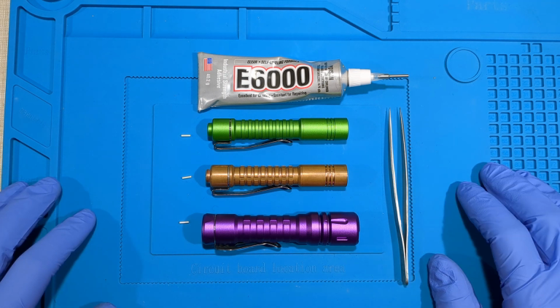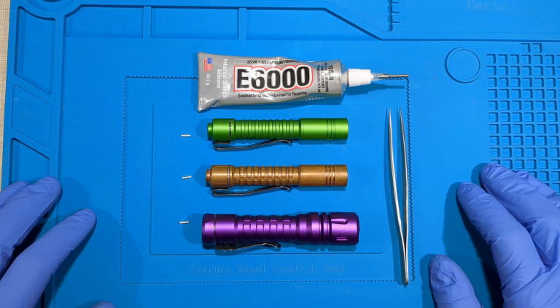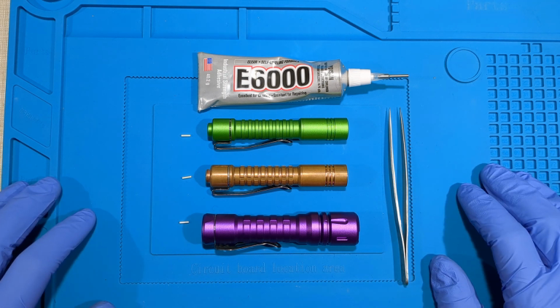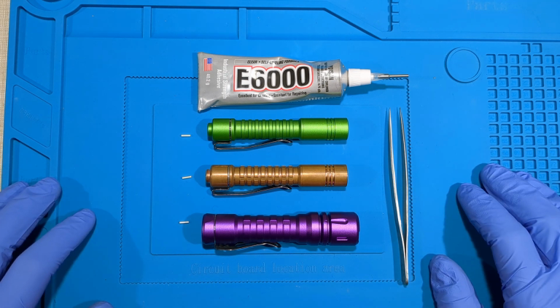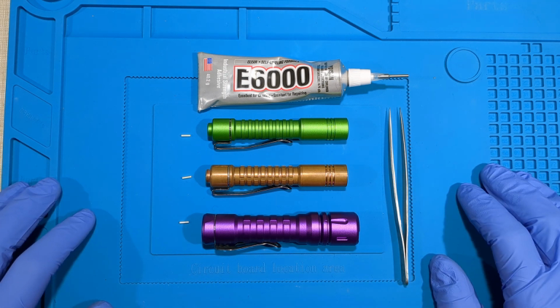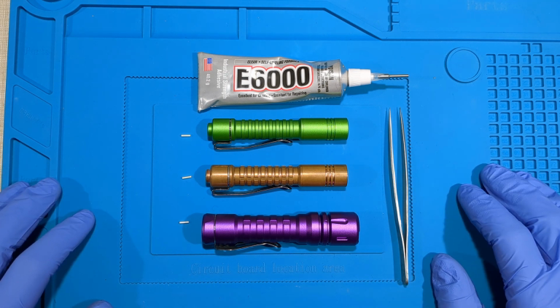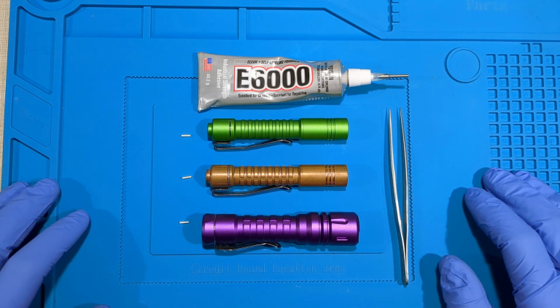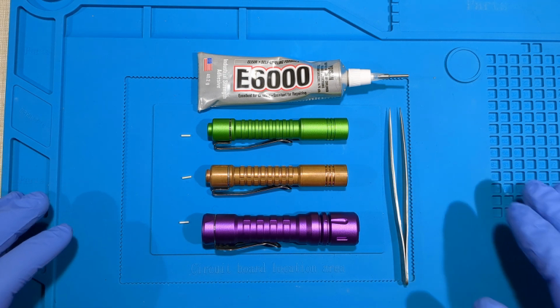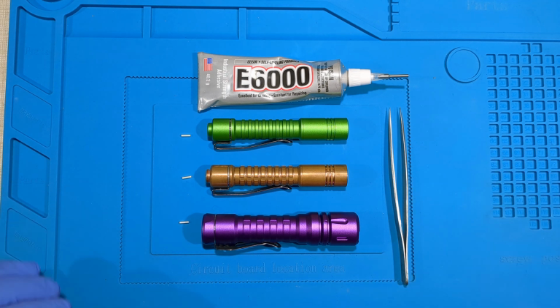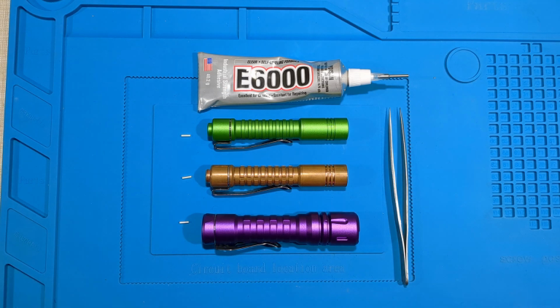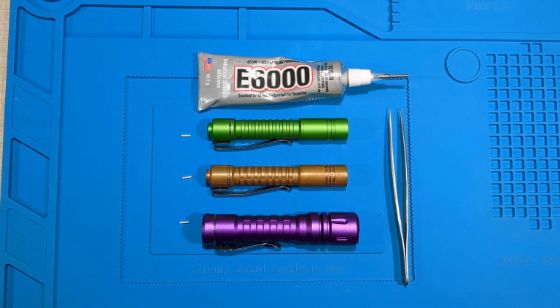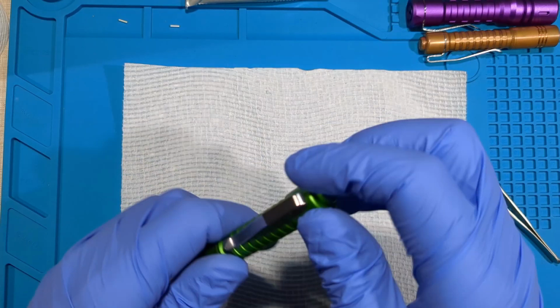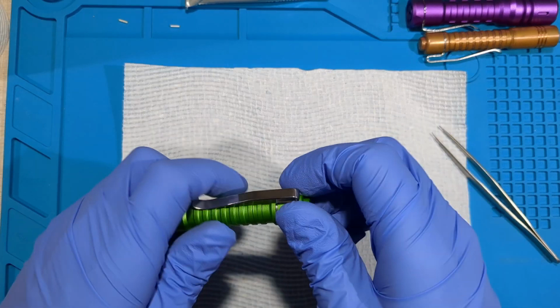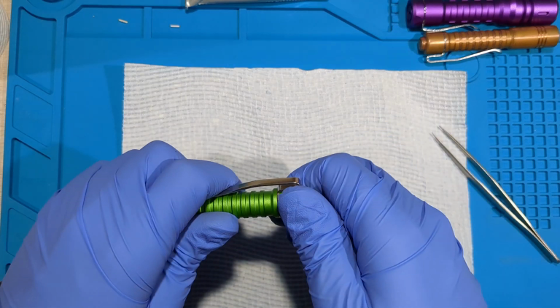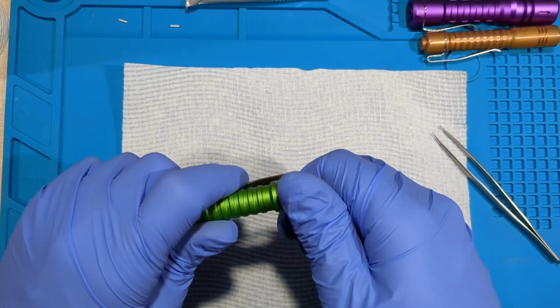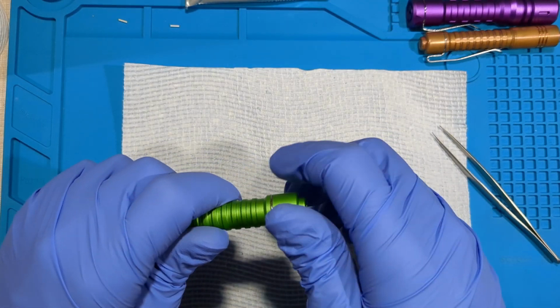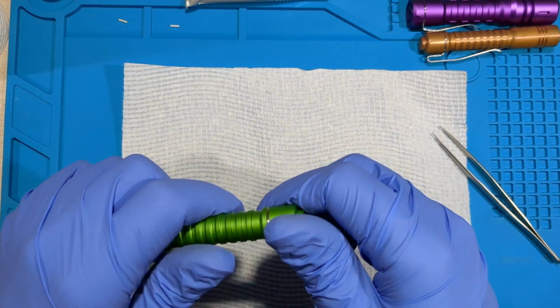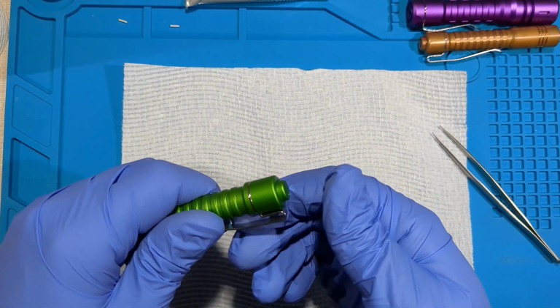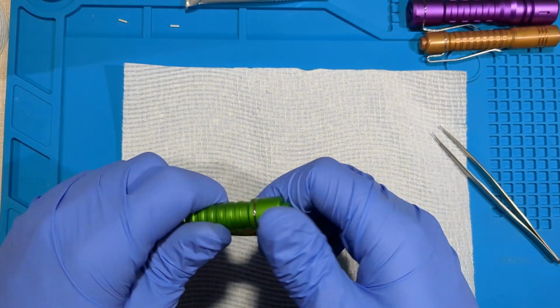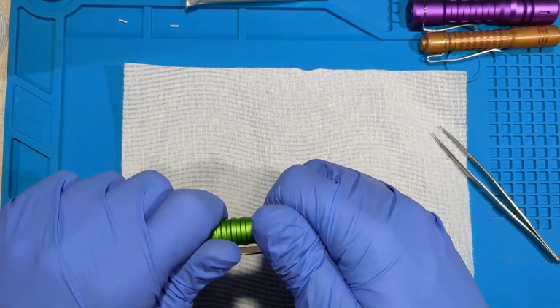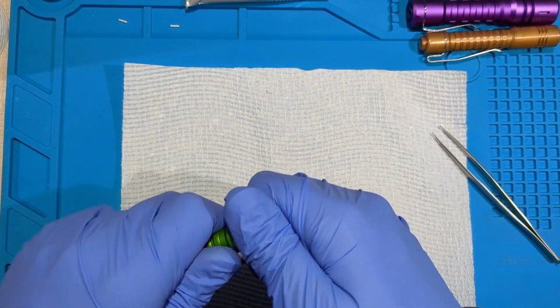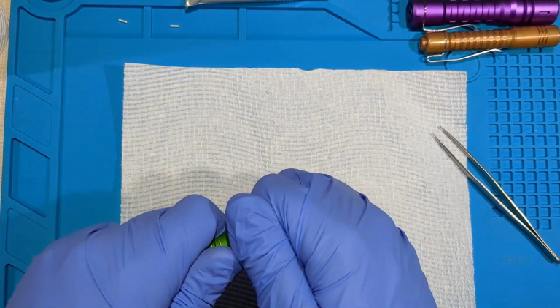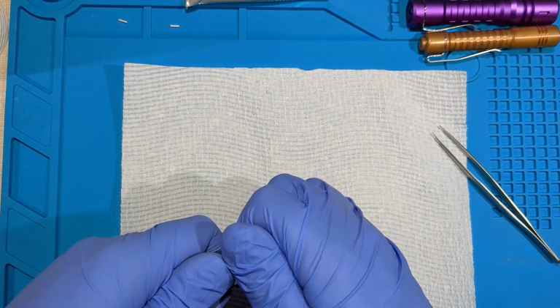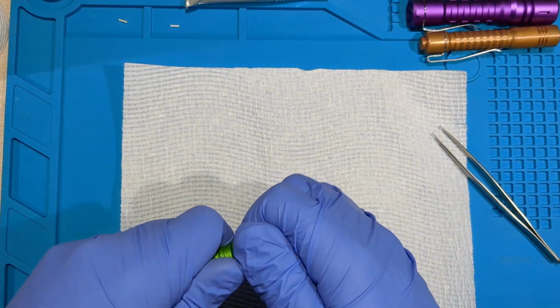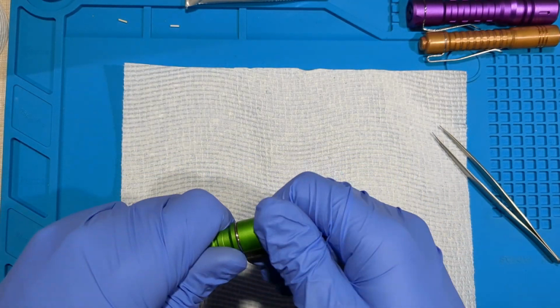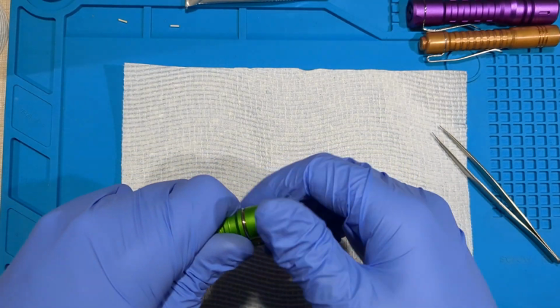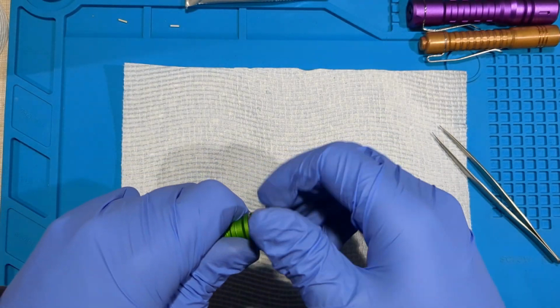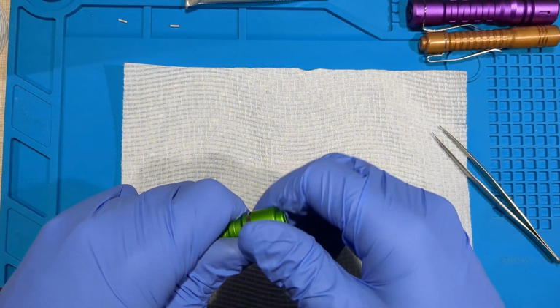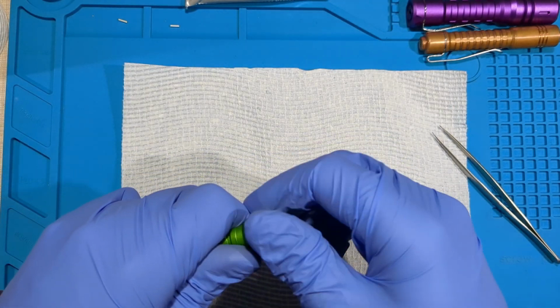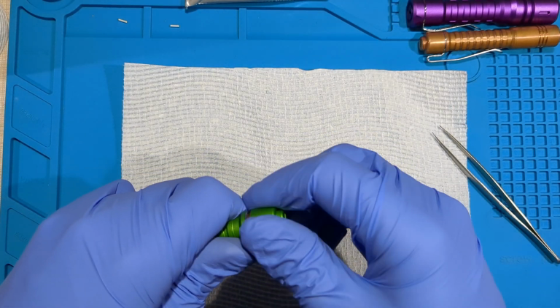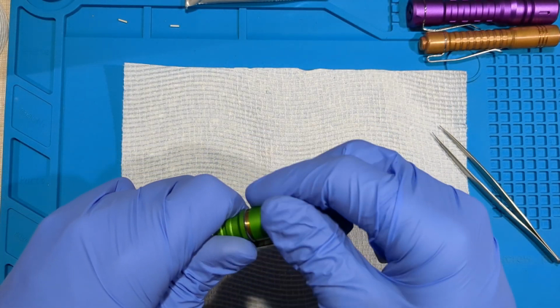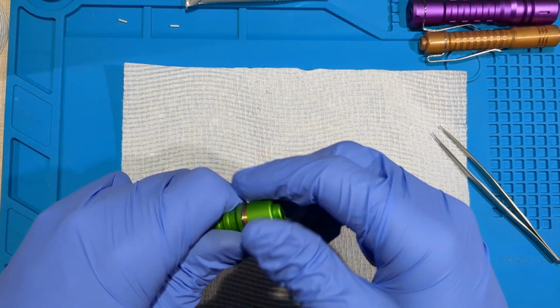Okay, so here we go. I'll start by getting all the tail caps out — we can screw these off.